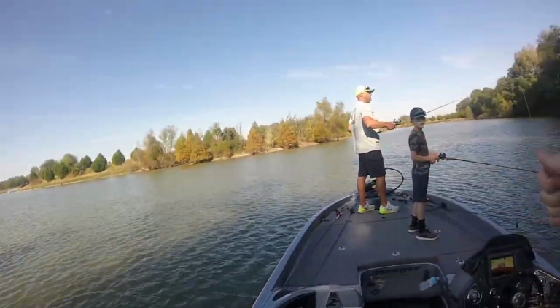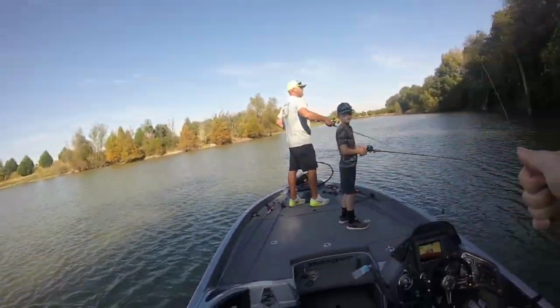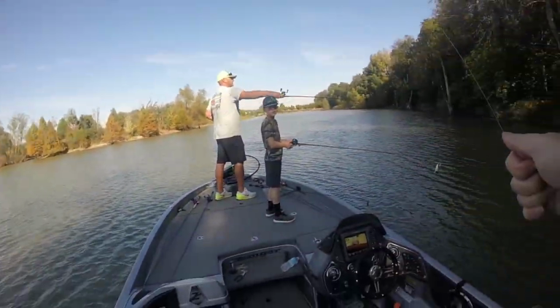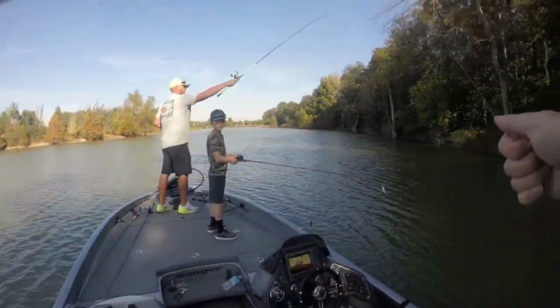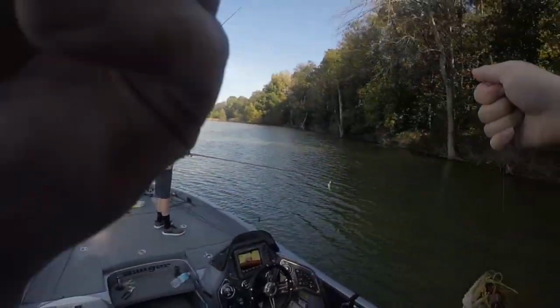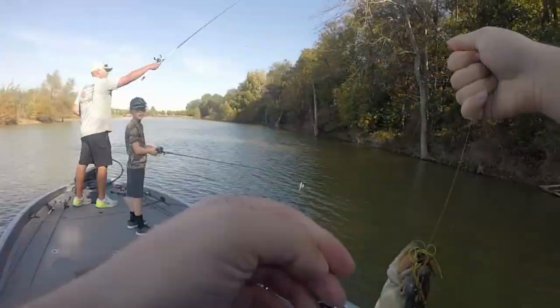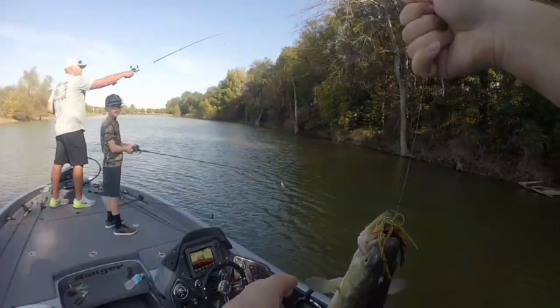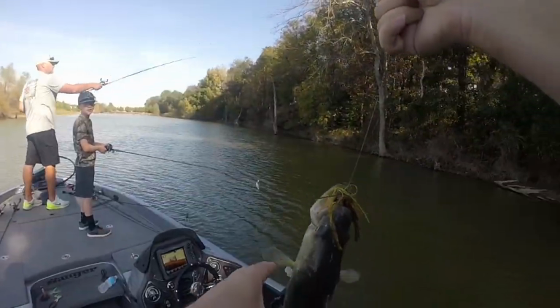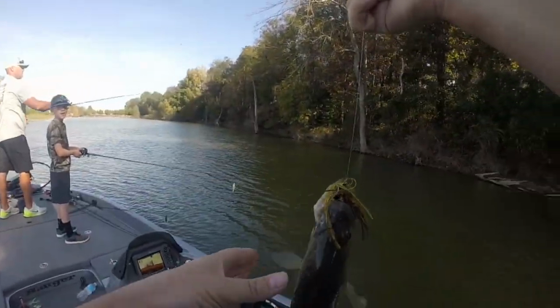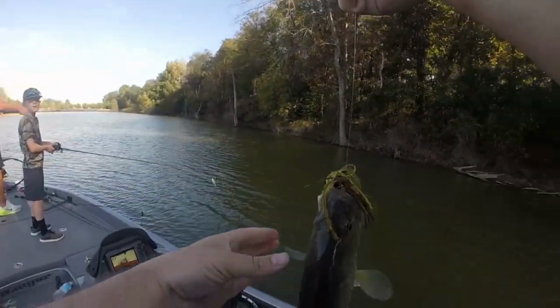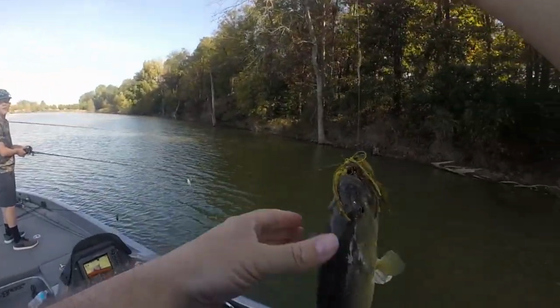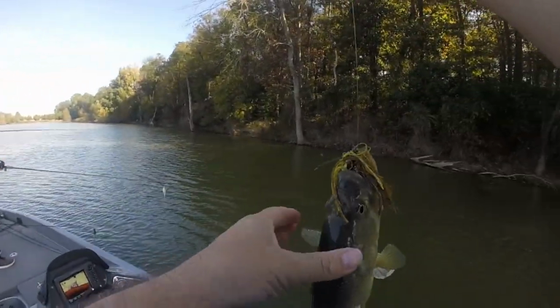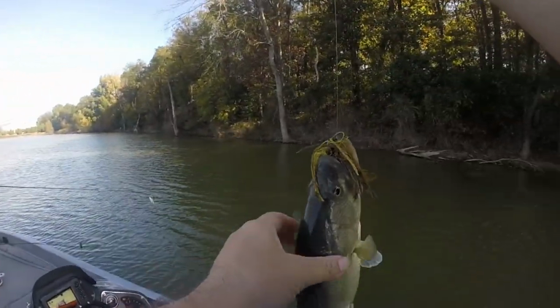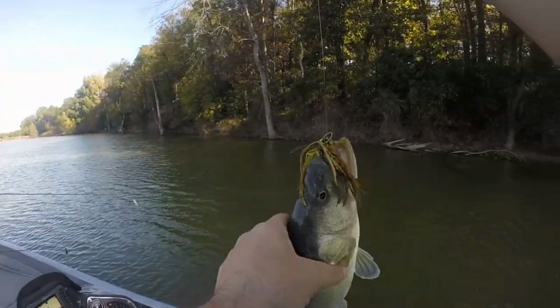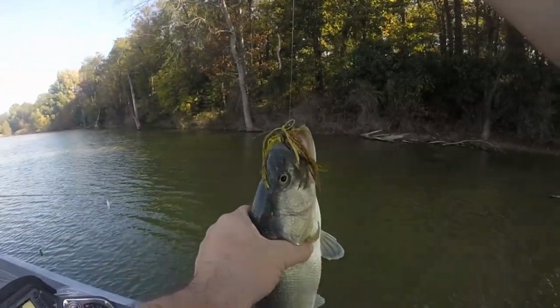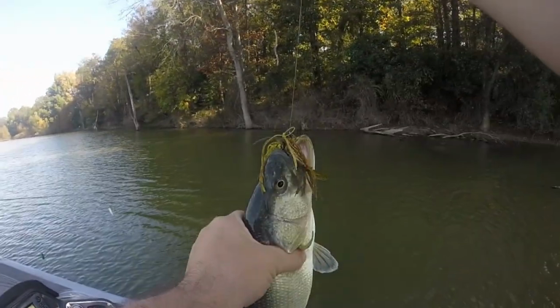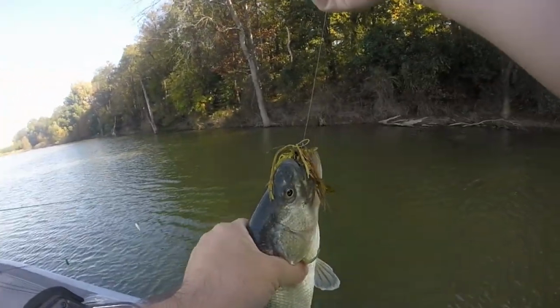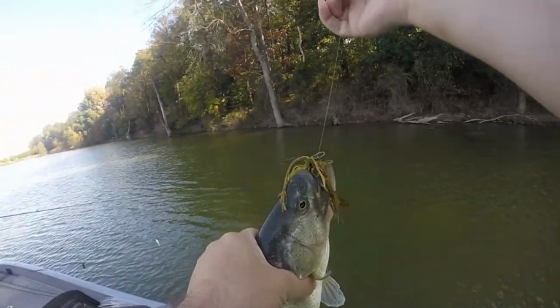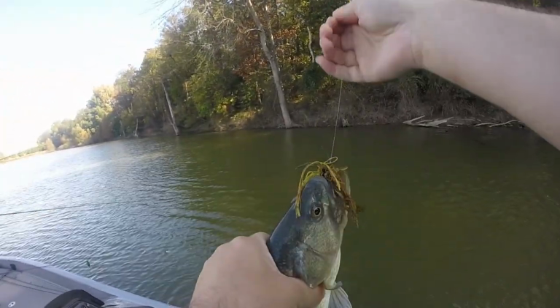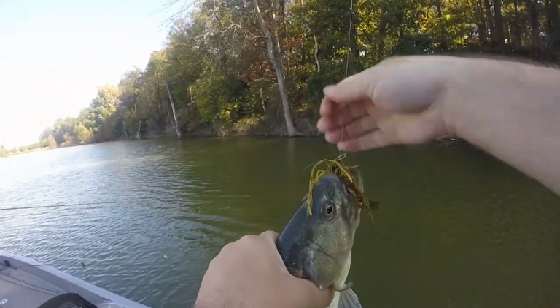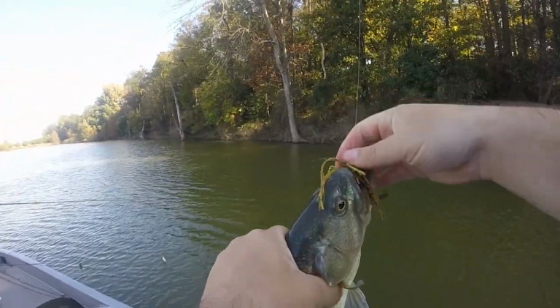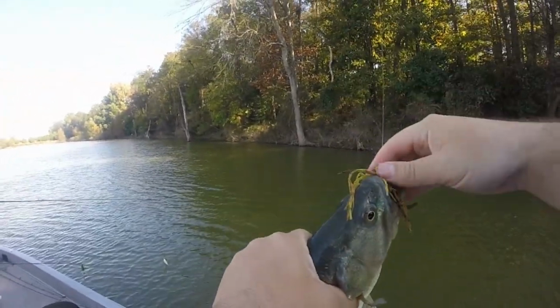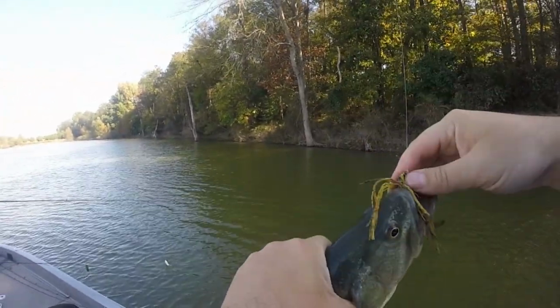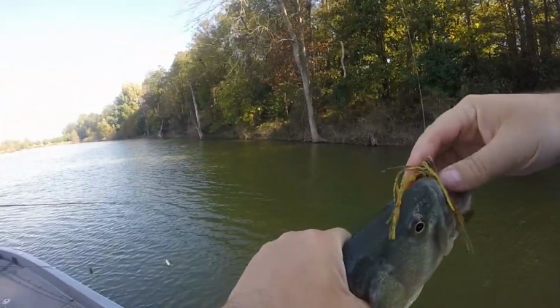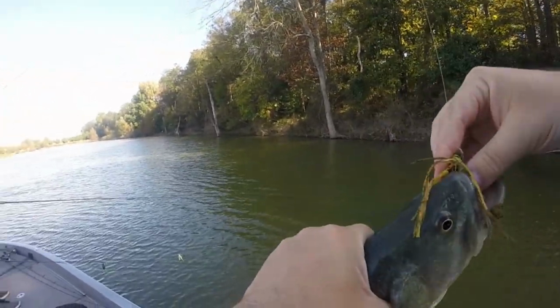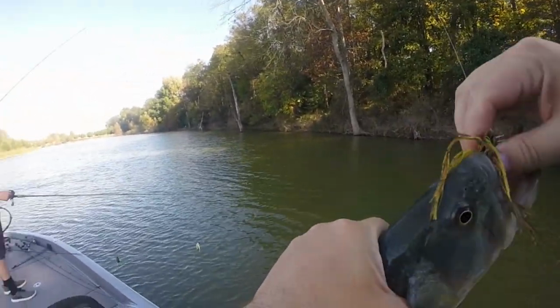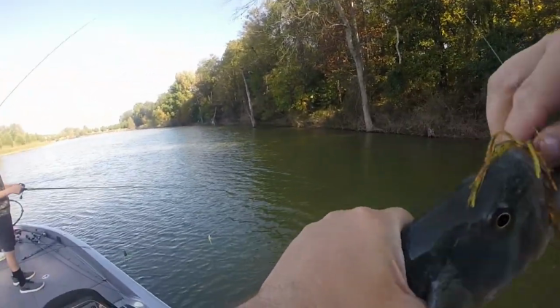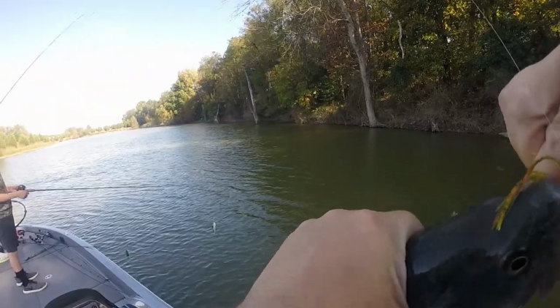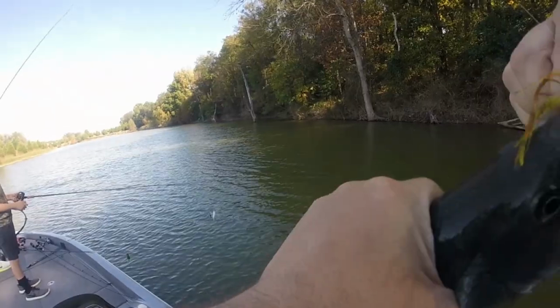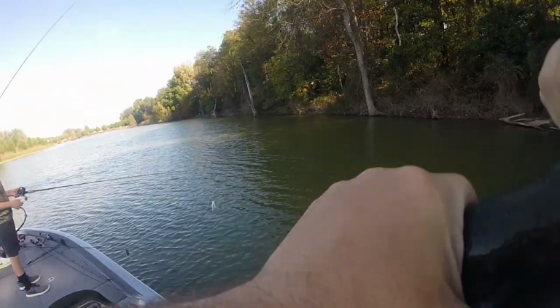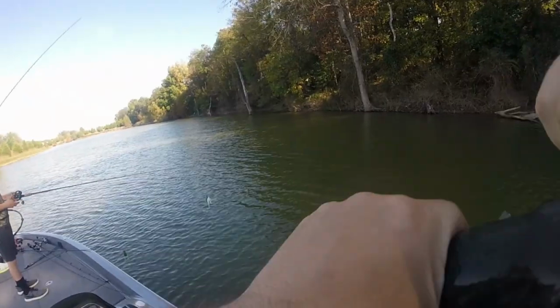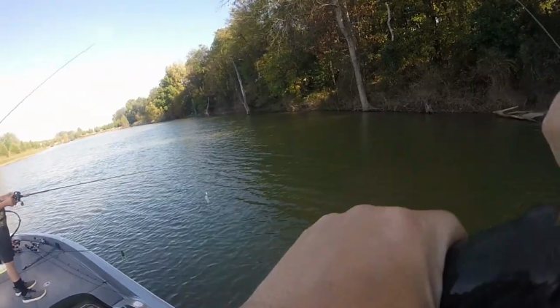That was awesome. I swam it over that laydown and he came up there and freaking crunched it.